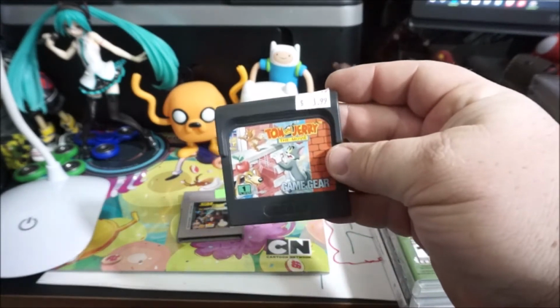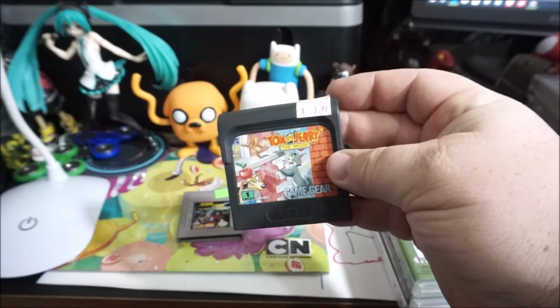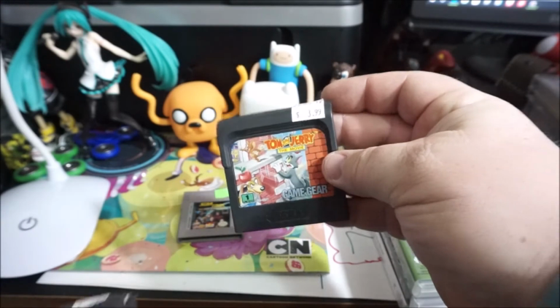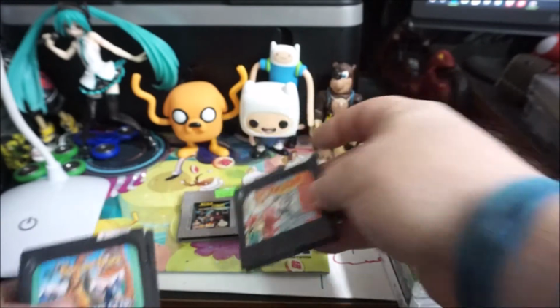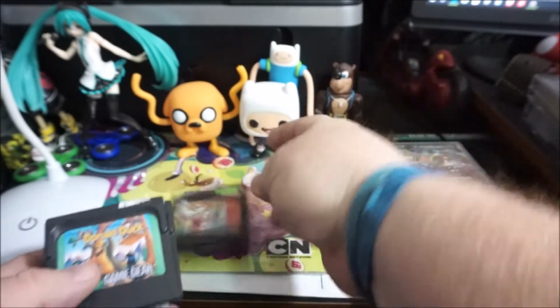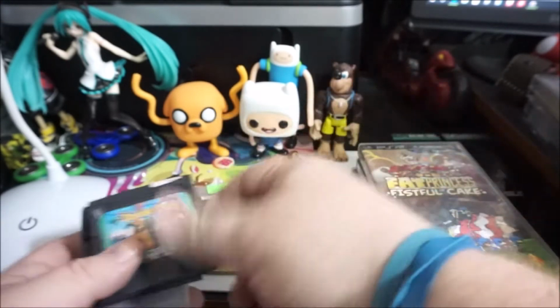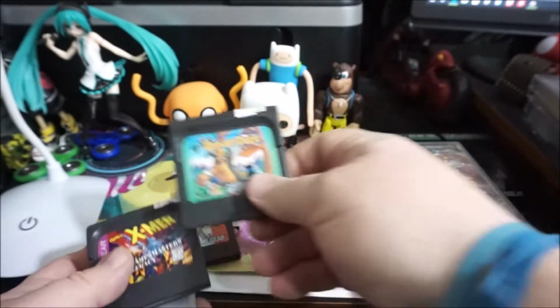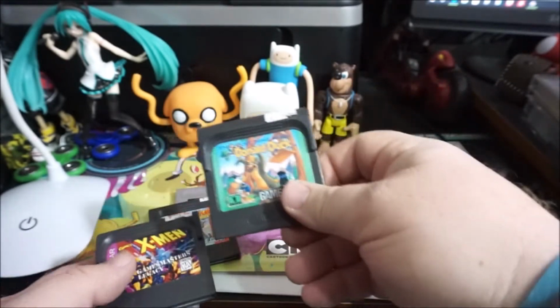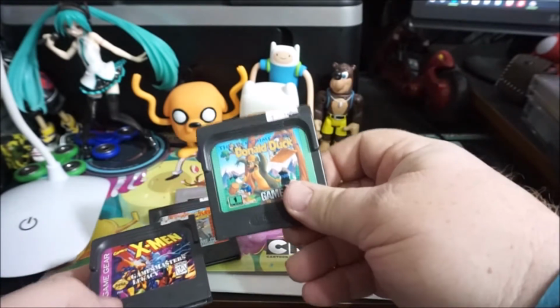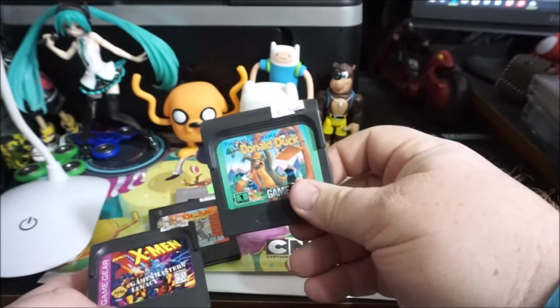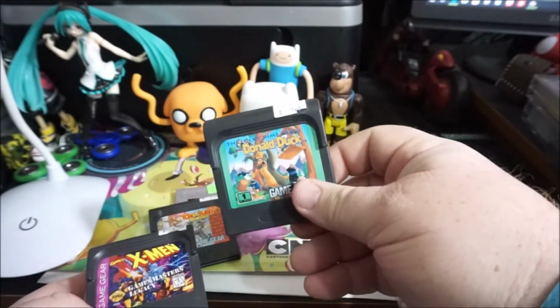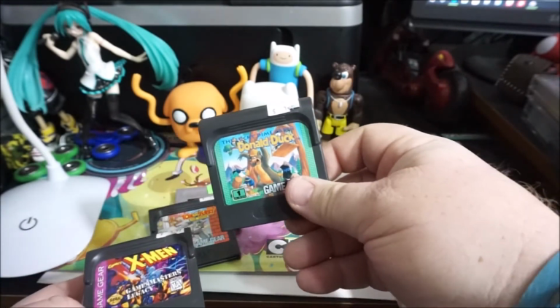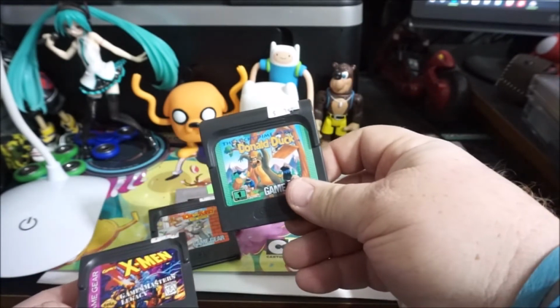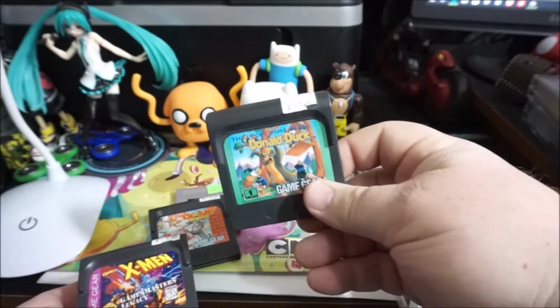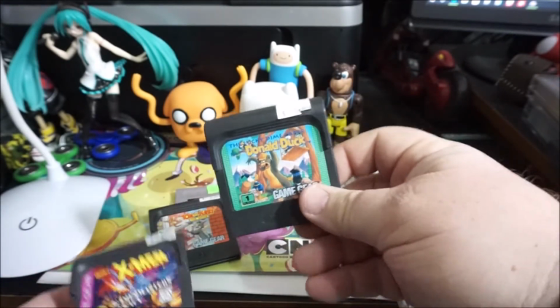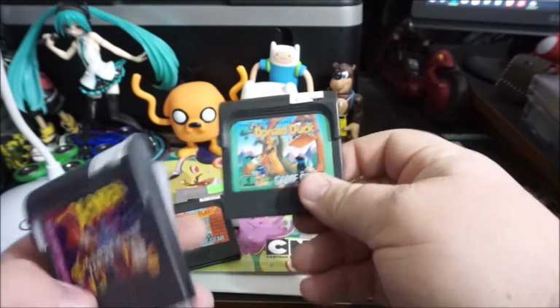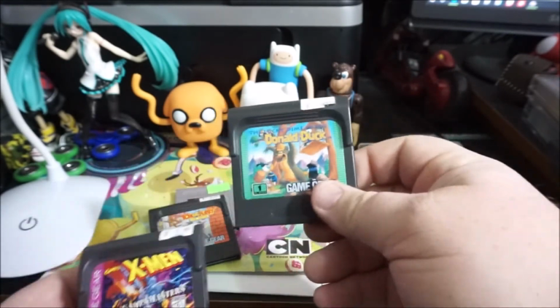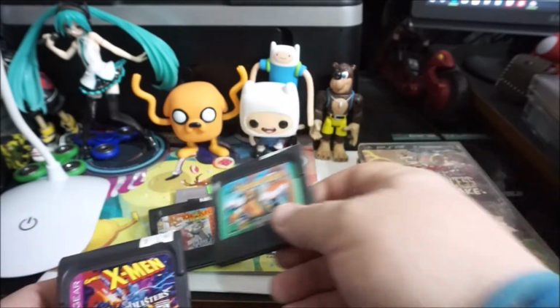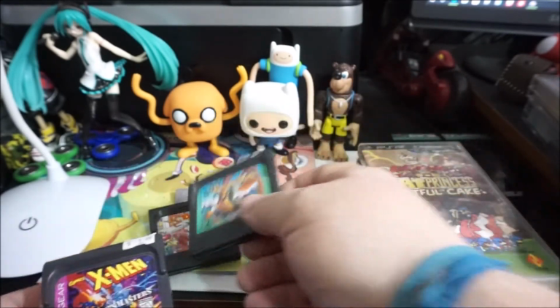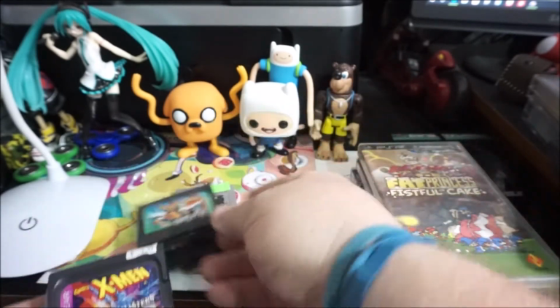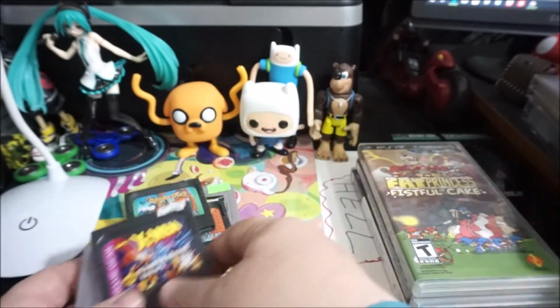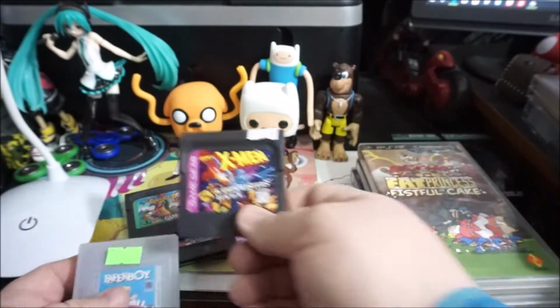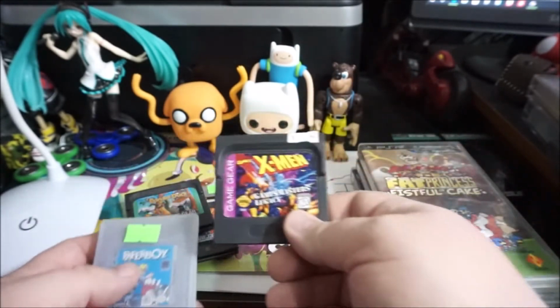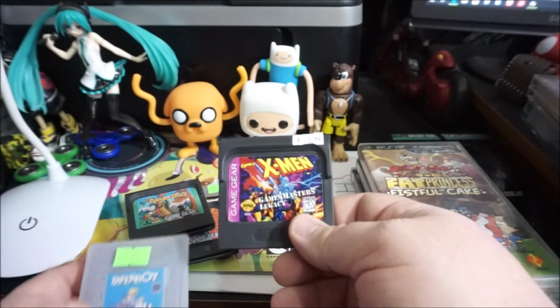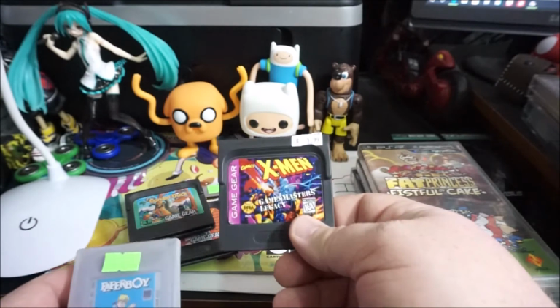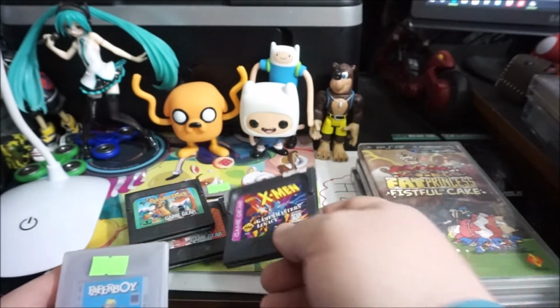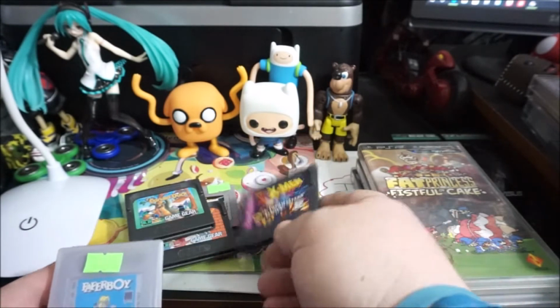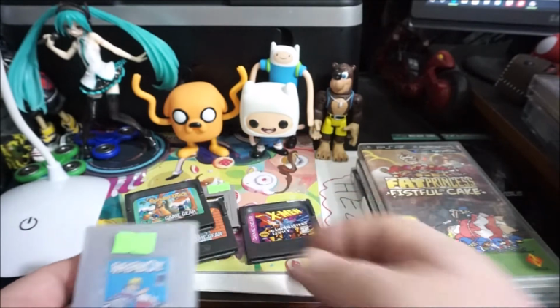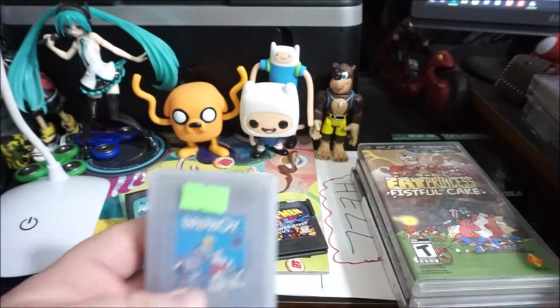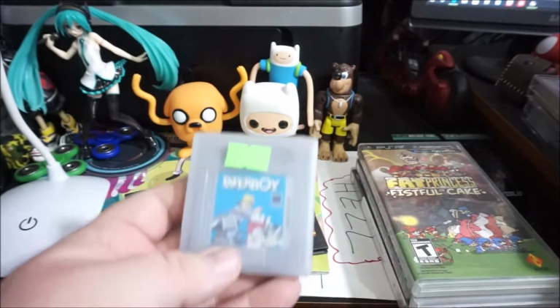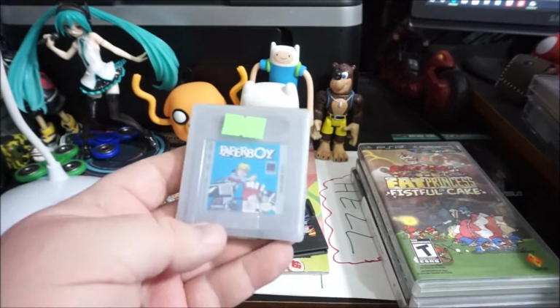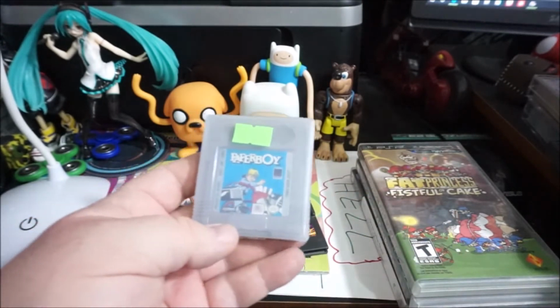We got Tom and Jerry on Game Gear, Donald Duck on Game Gear, X-Men on Game Gear, and Paperboy on Game Boy.